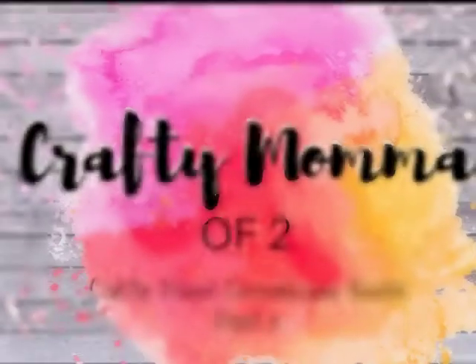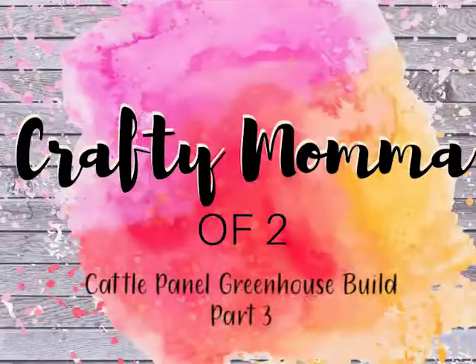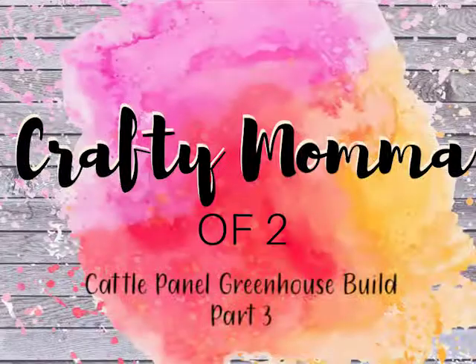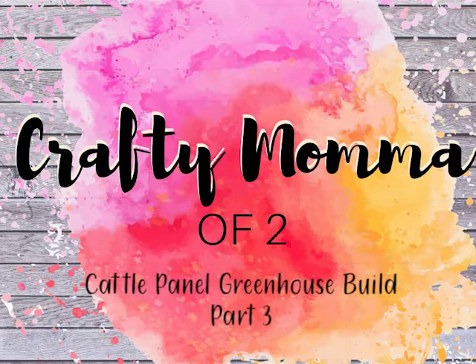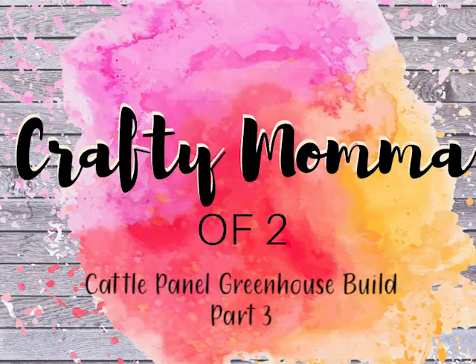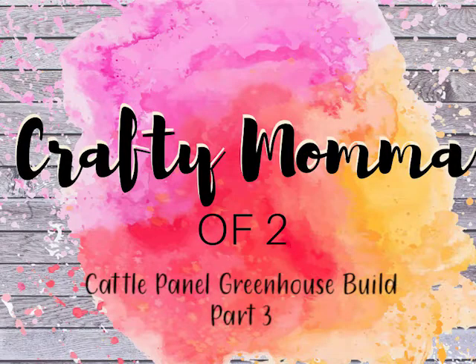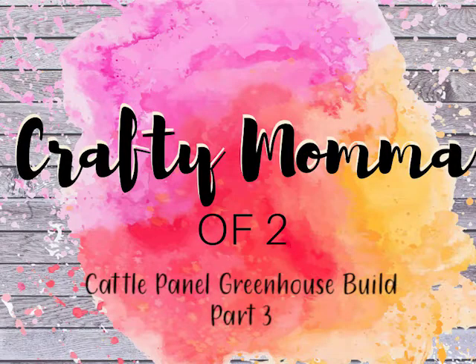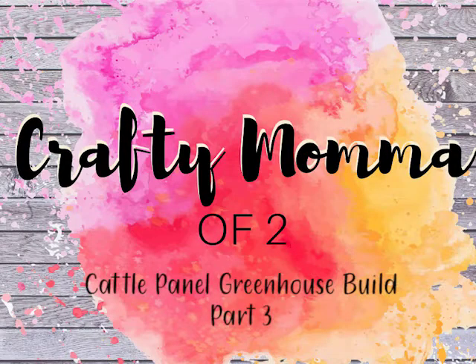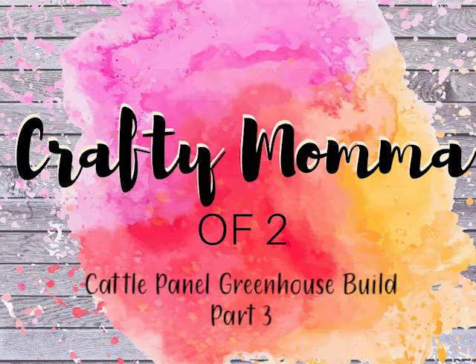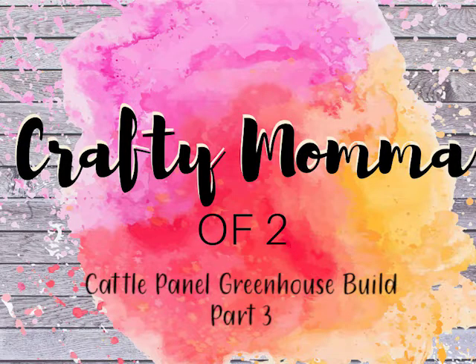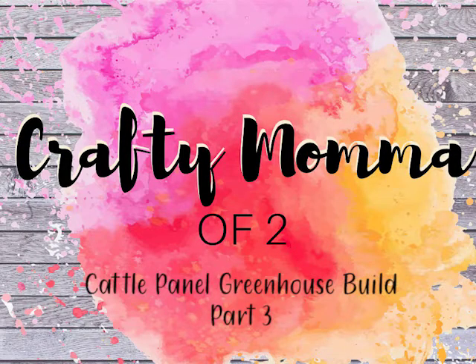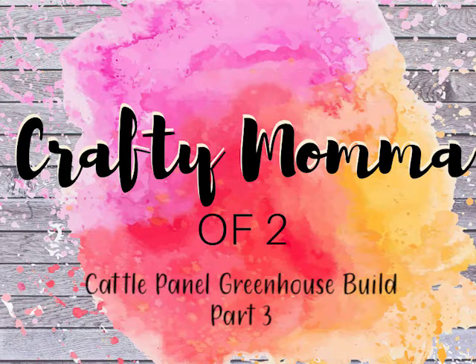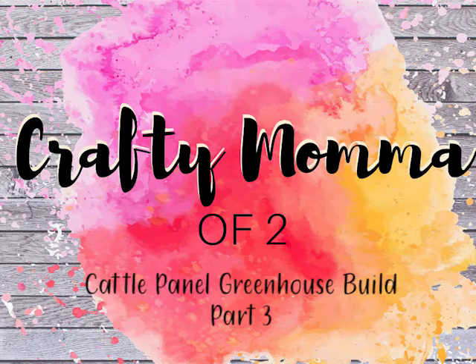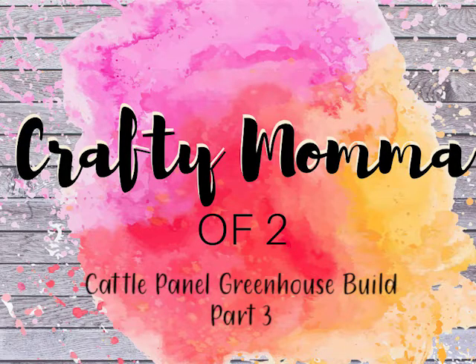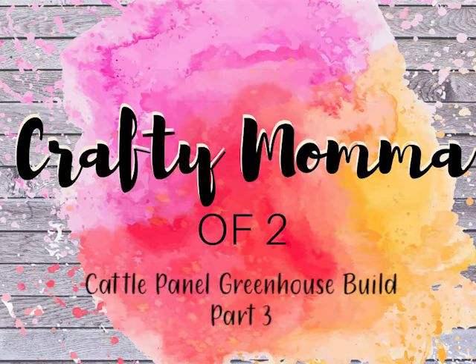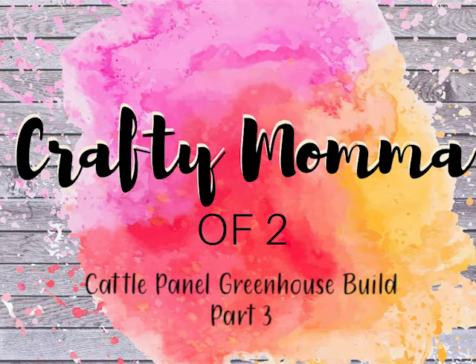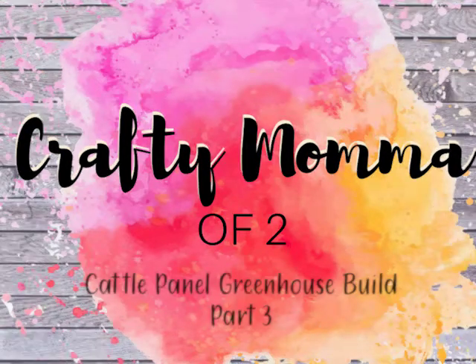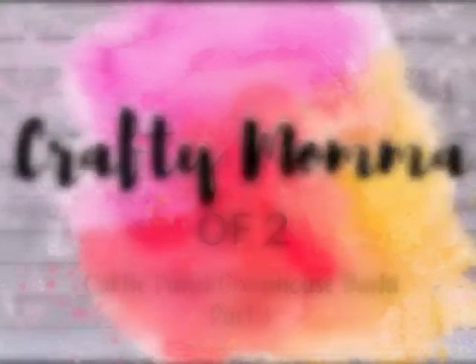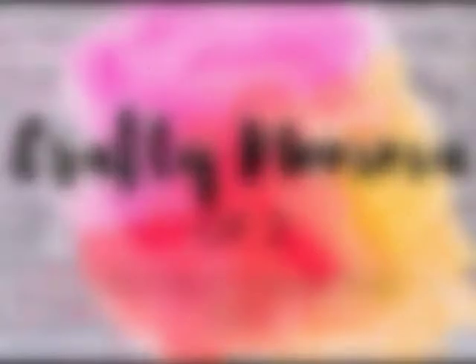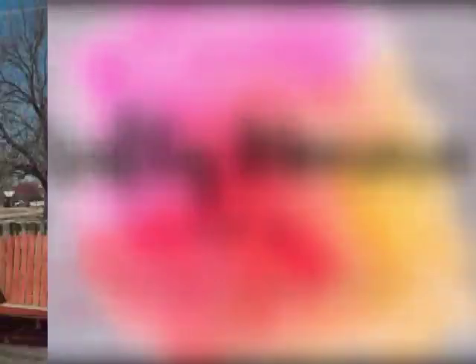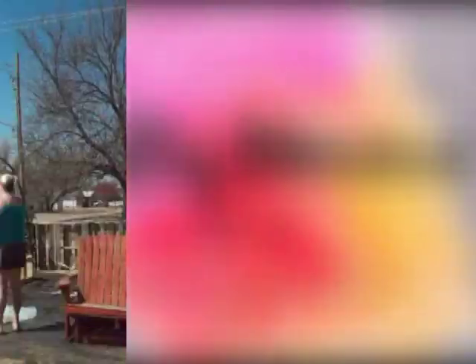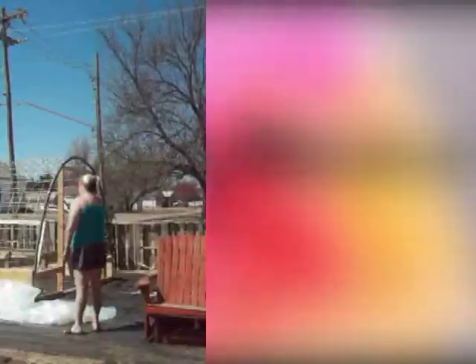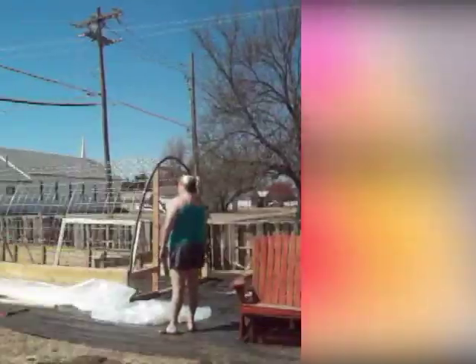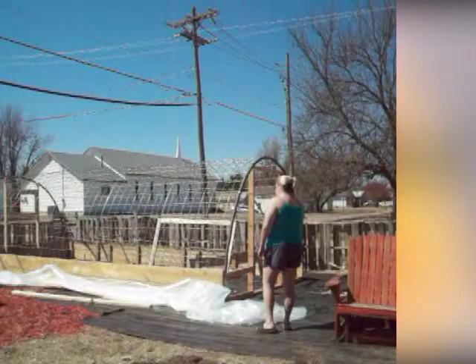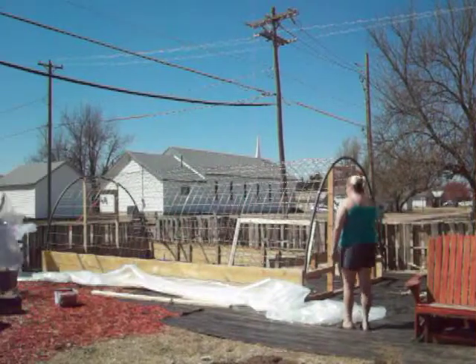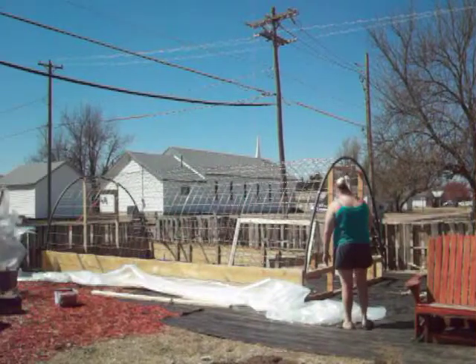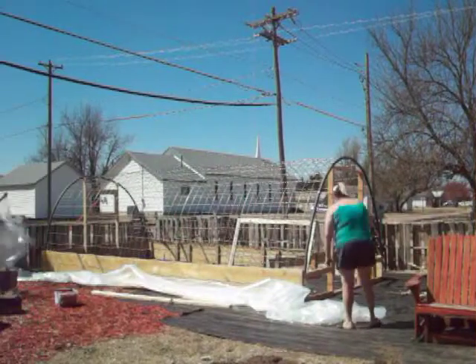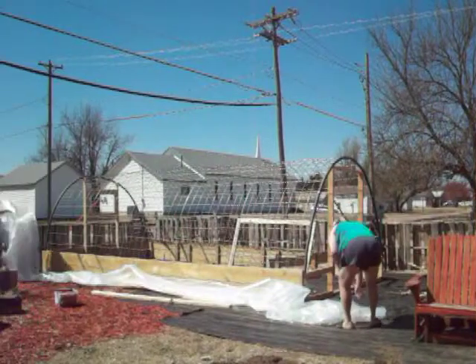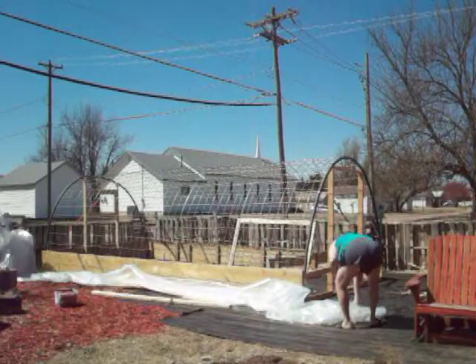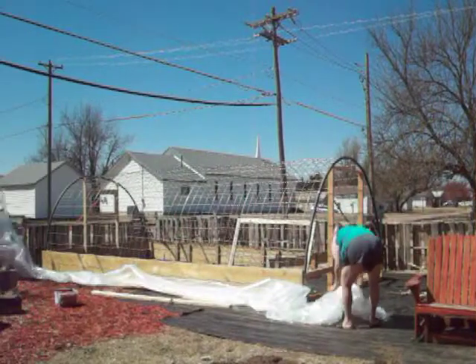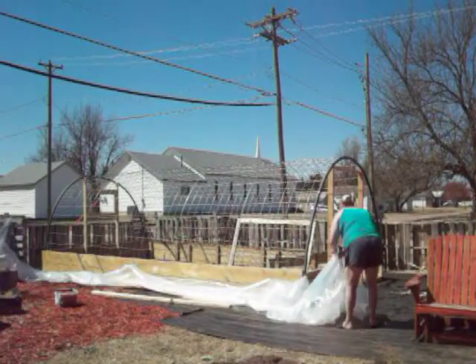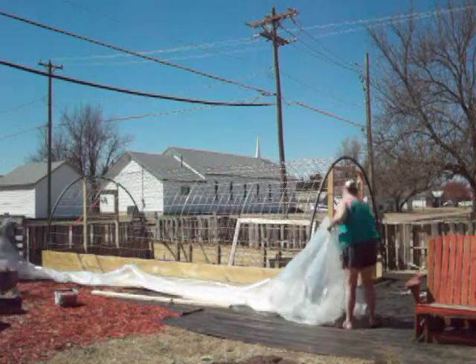Welcome back to Crafty Mama. This is our third and last video on how we created our cattle panel greenhouse.